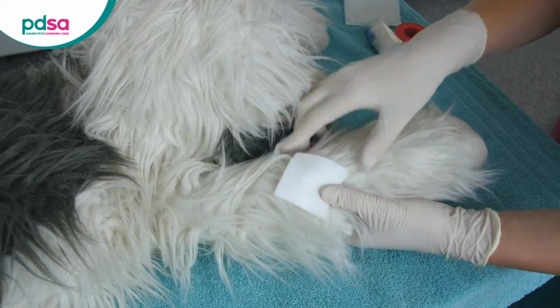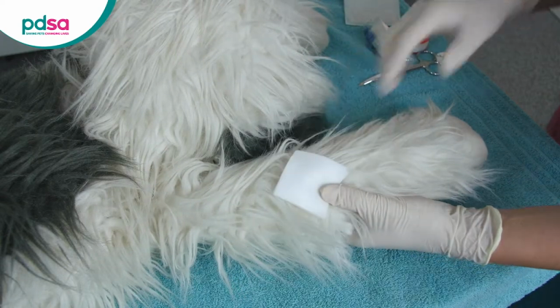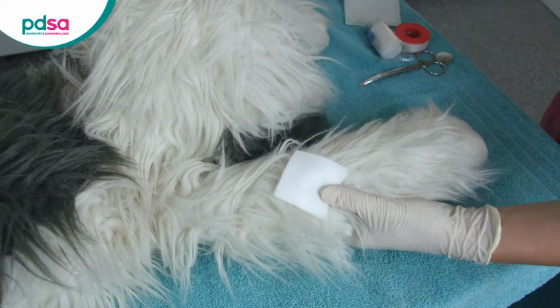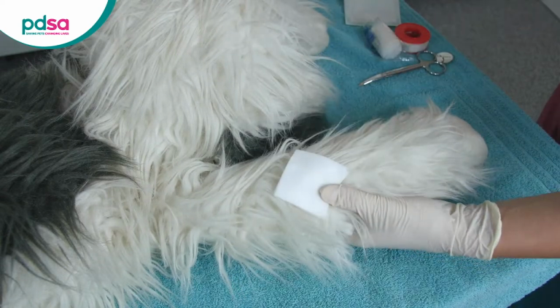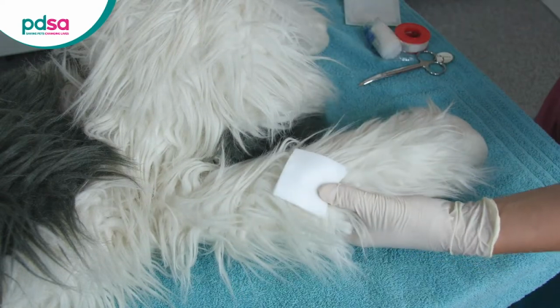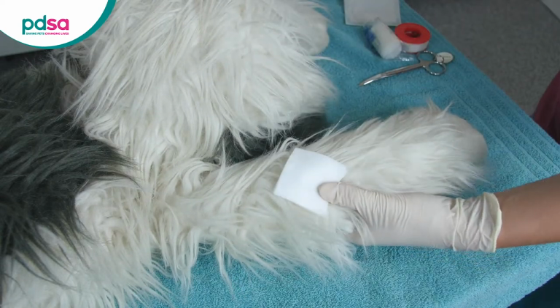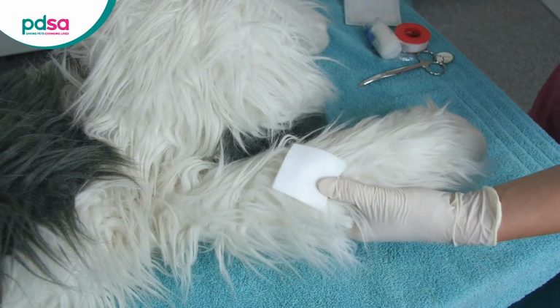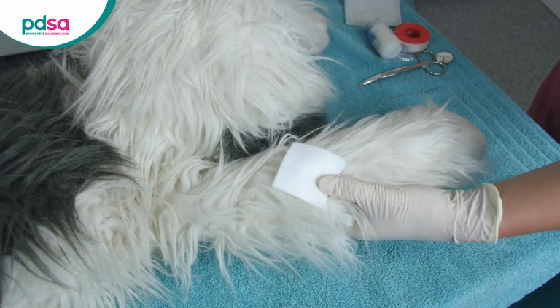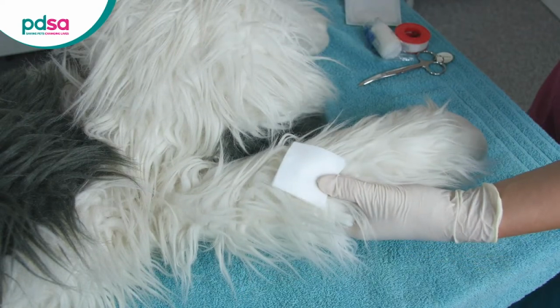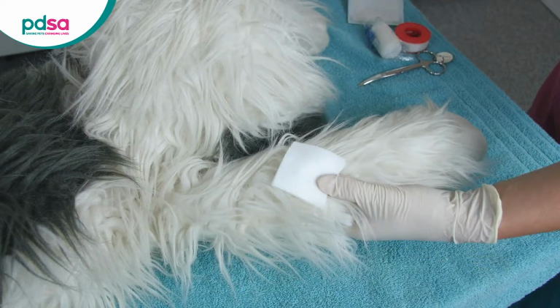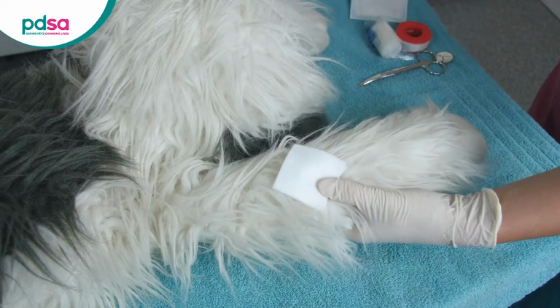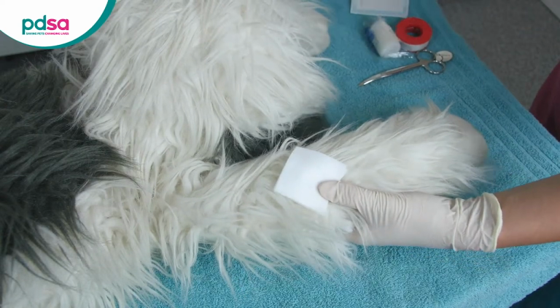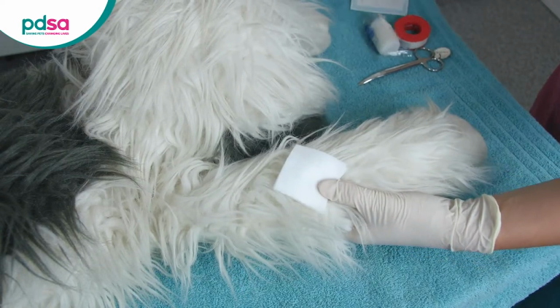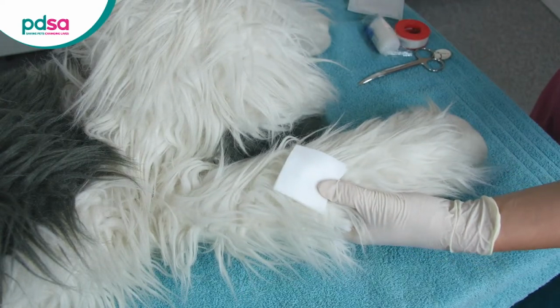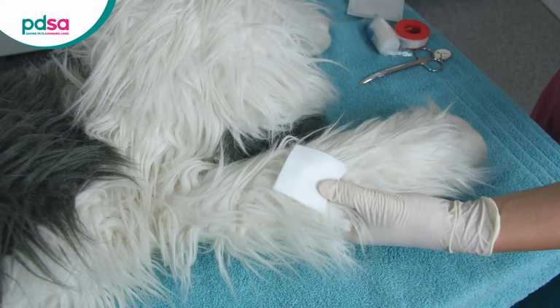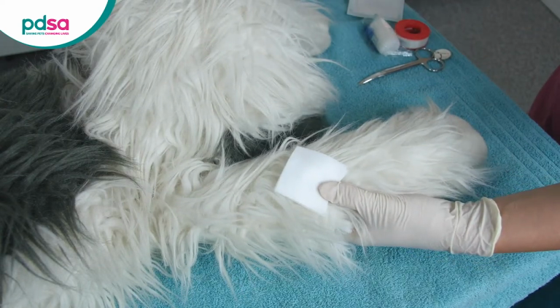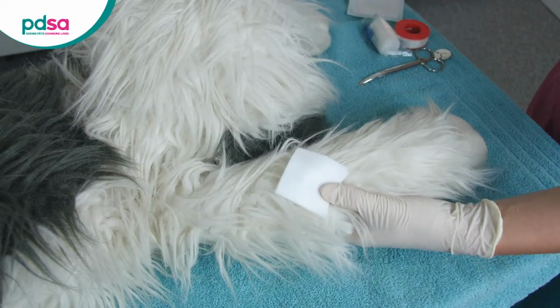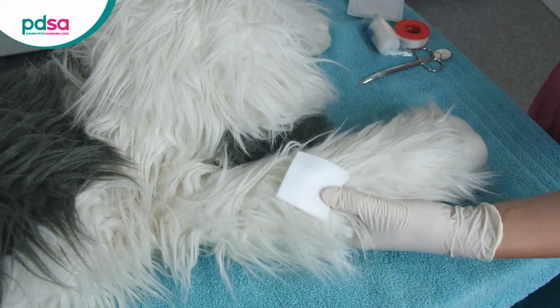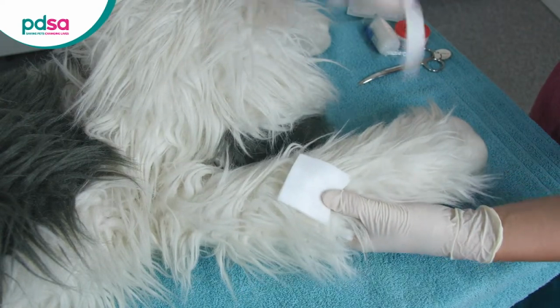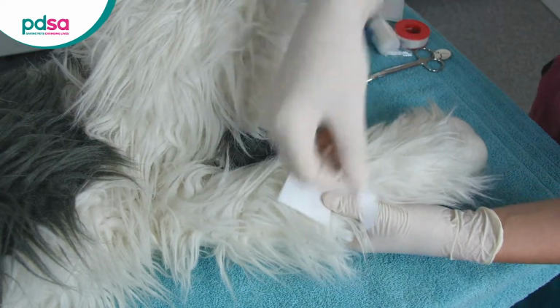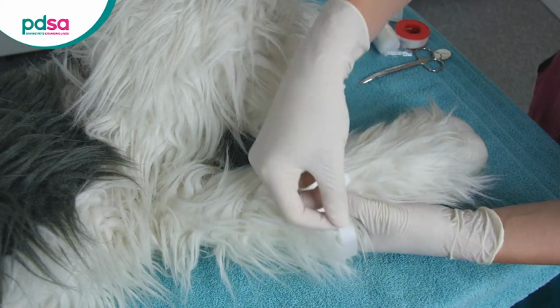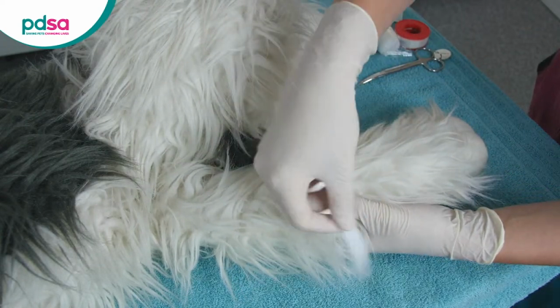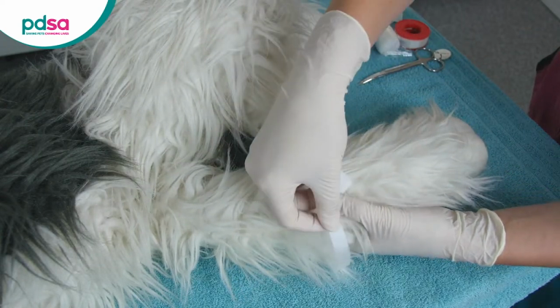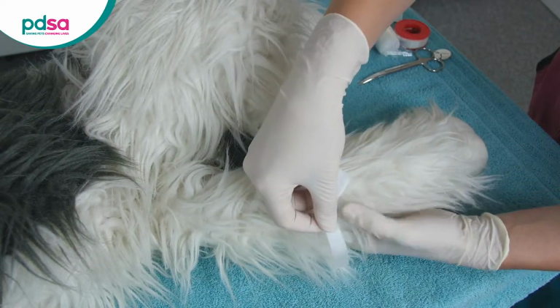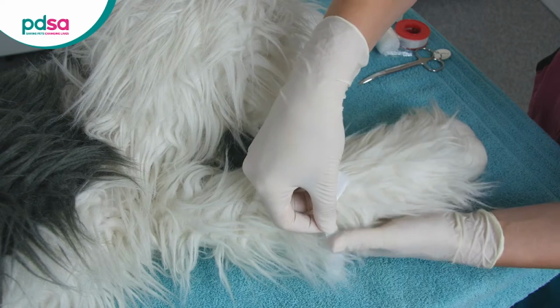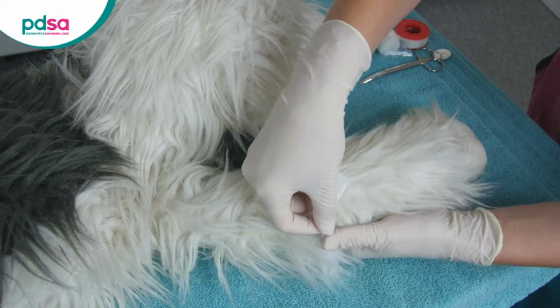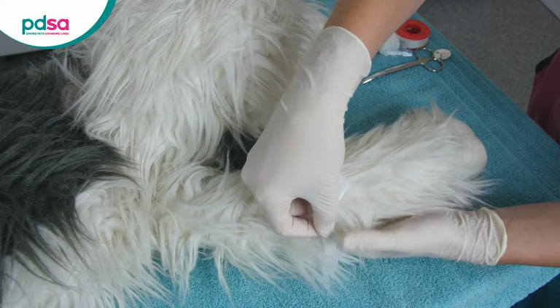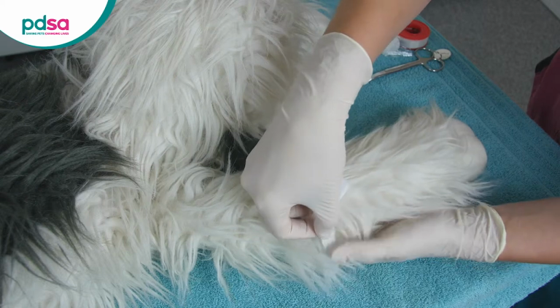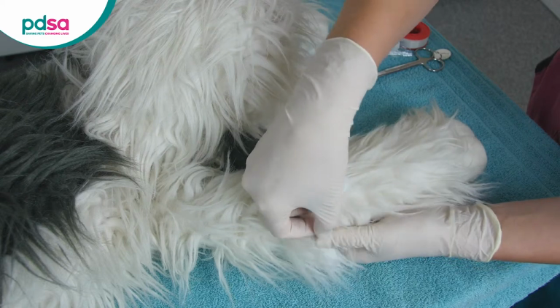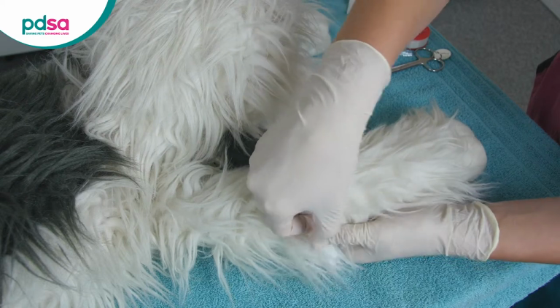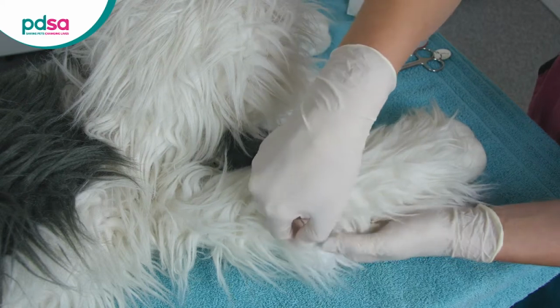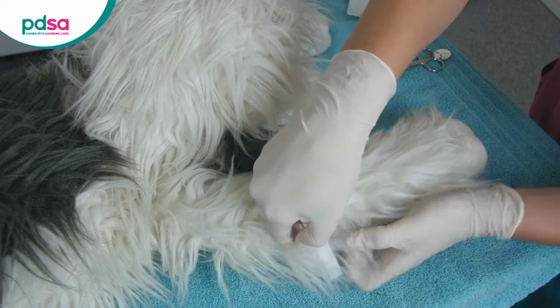If the dressing itself doesn't have a sticky part to keep it down, you can use a bit of tape to secure it in place.